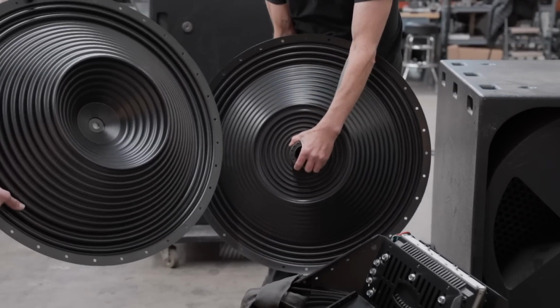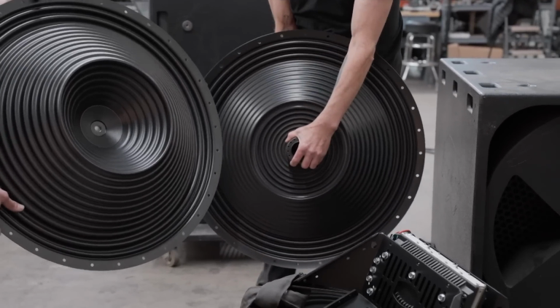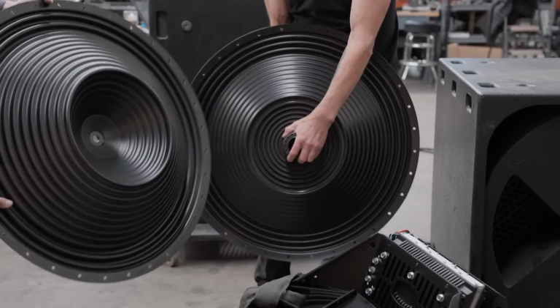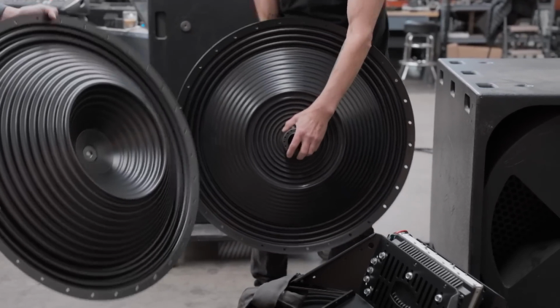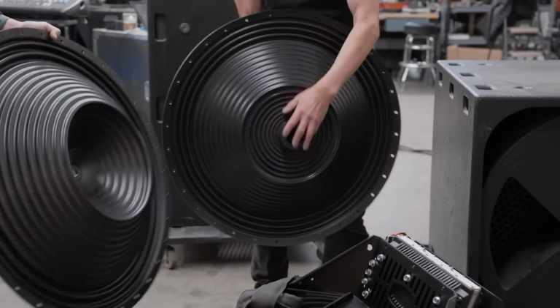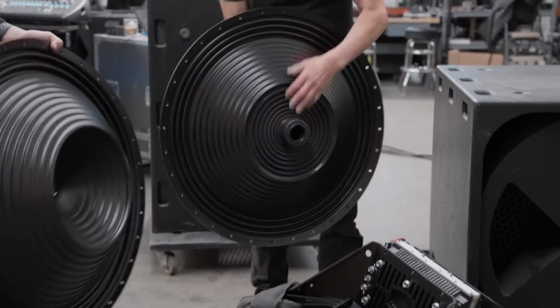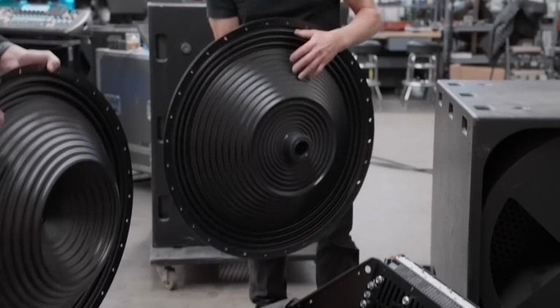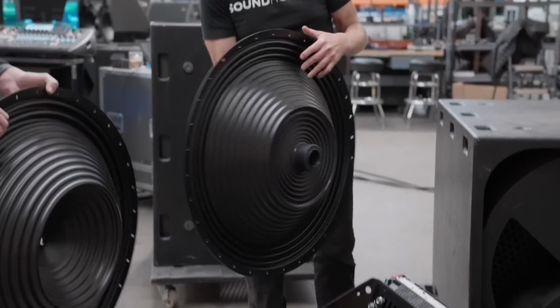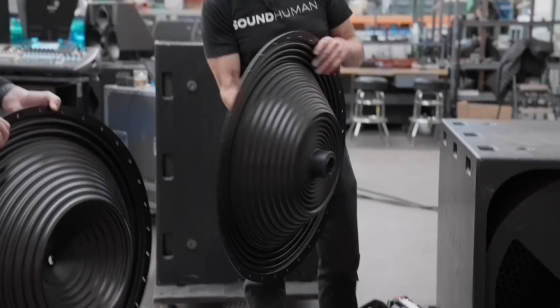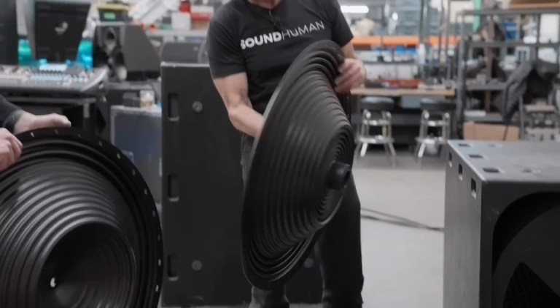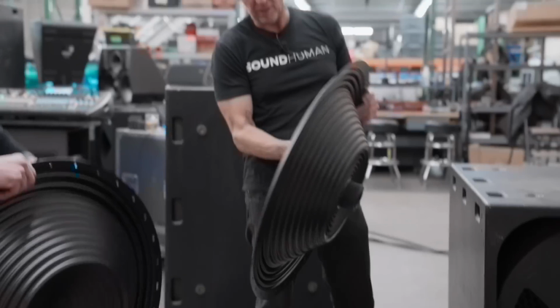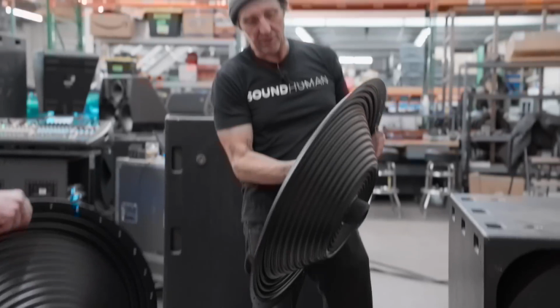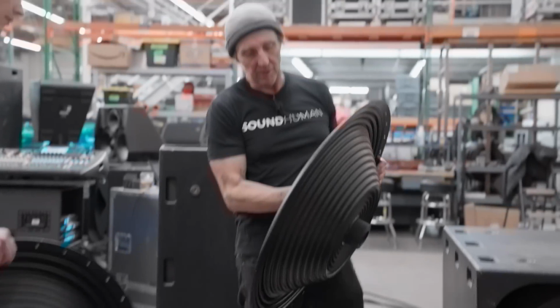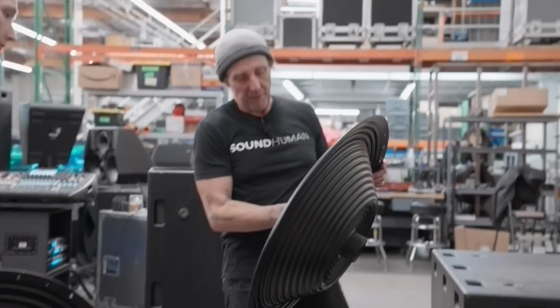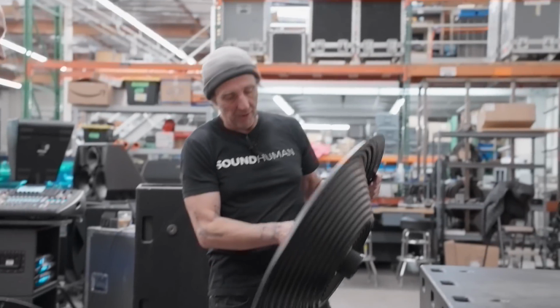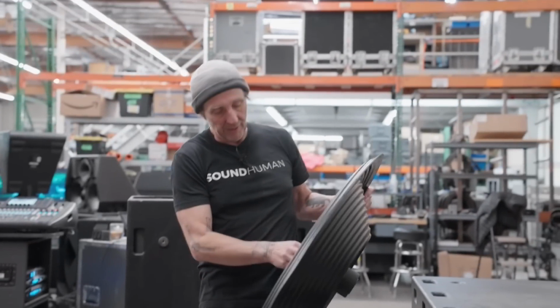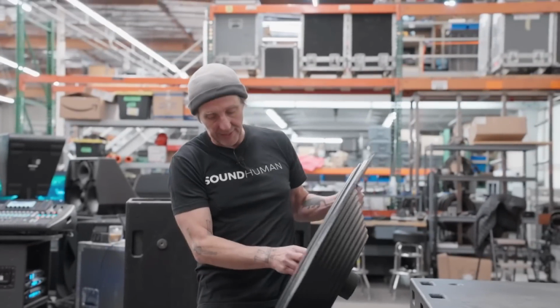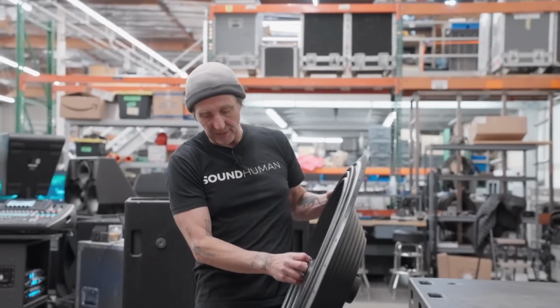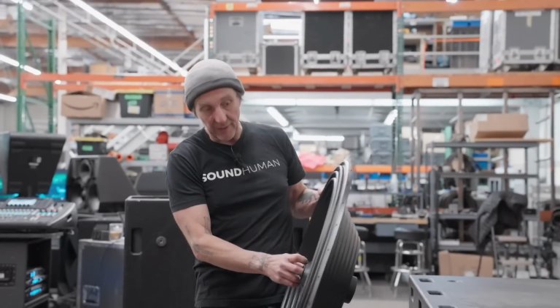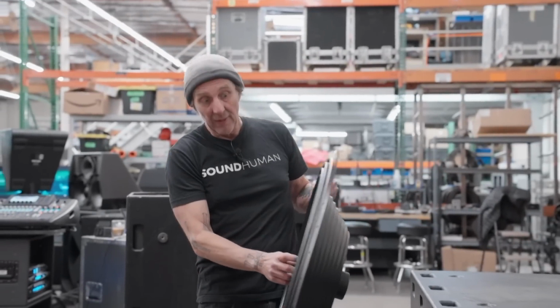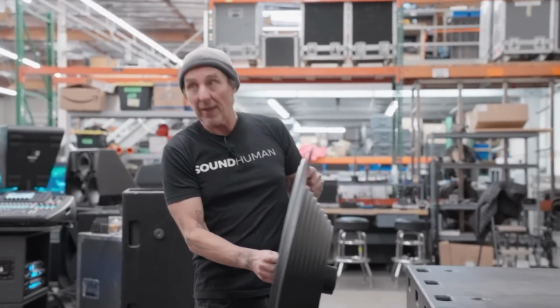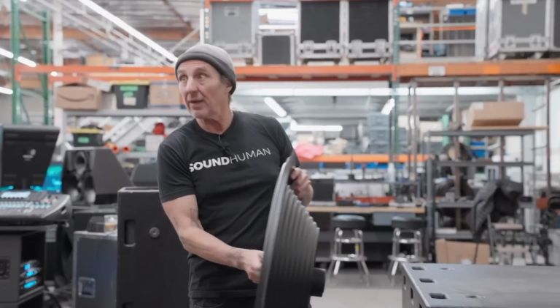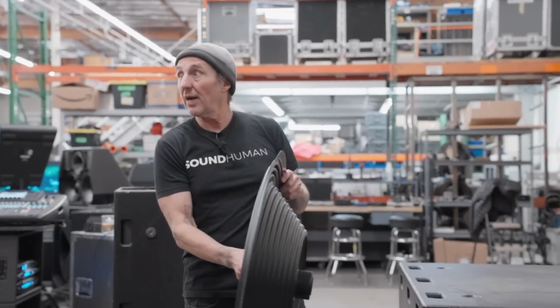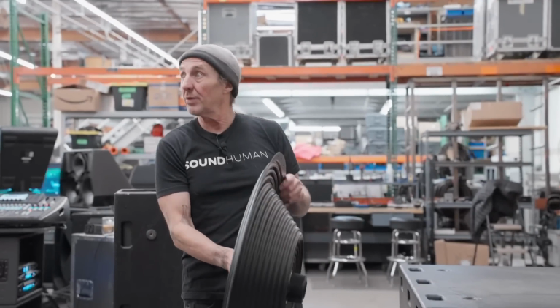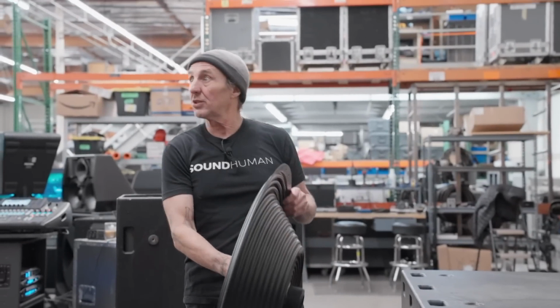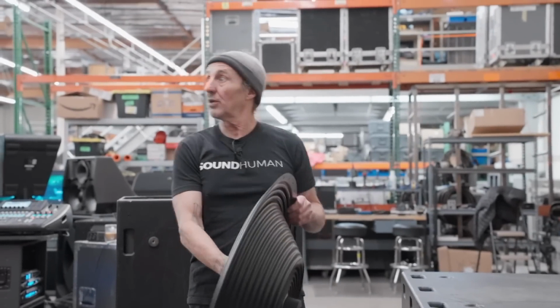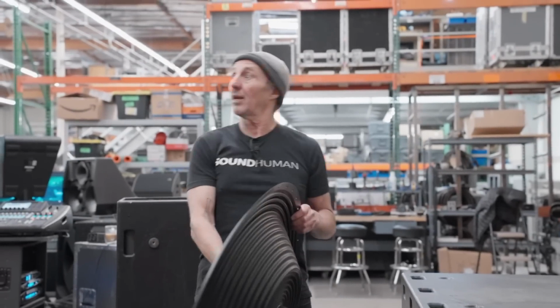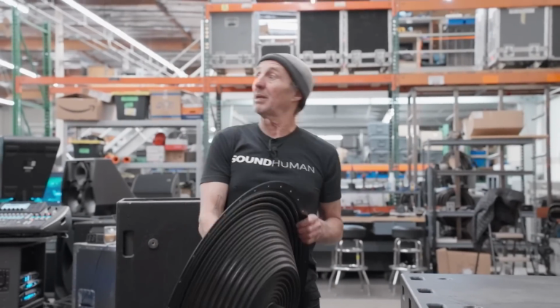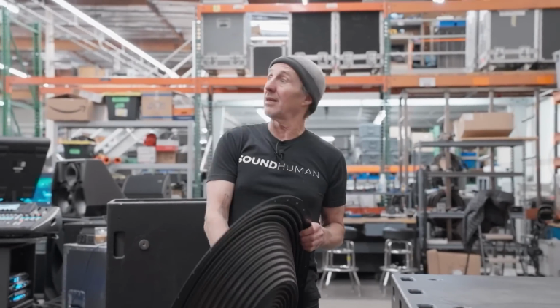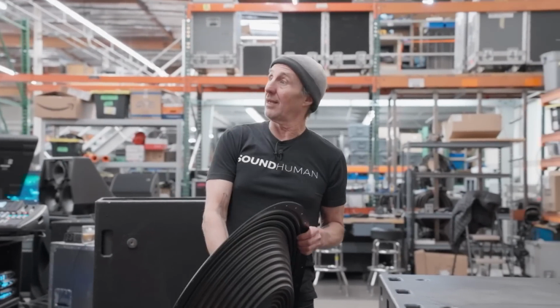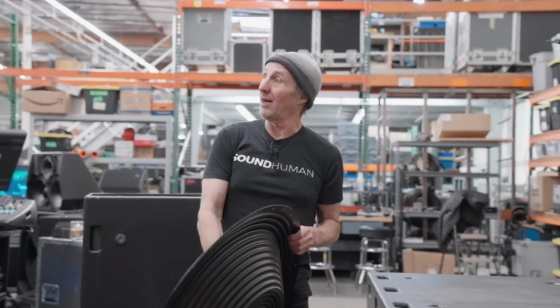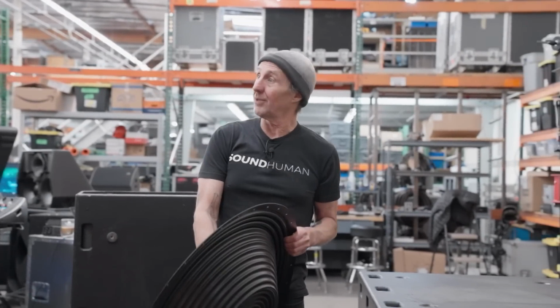So it should increase its long-term power handling and allow me to turn it up a little louder.